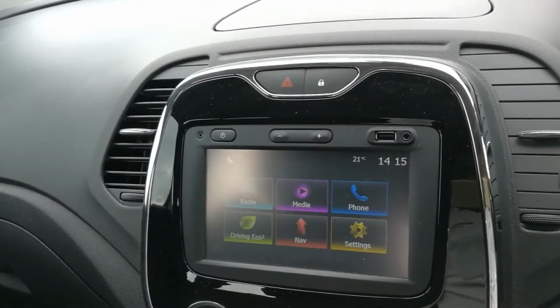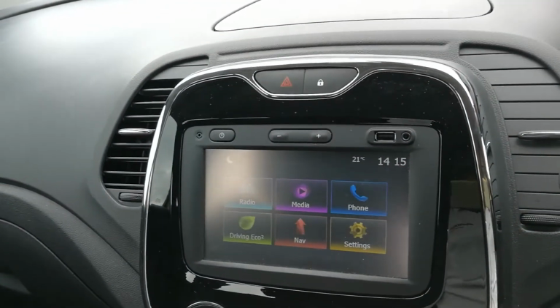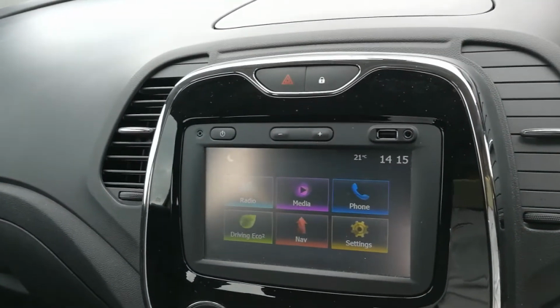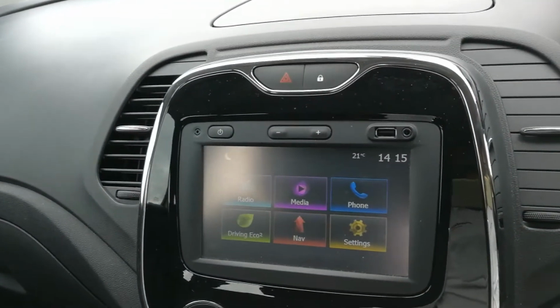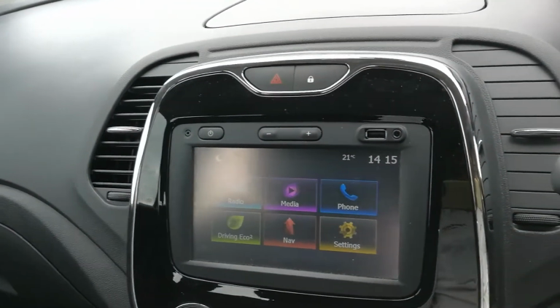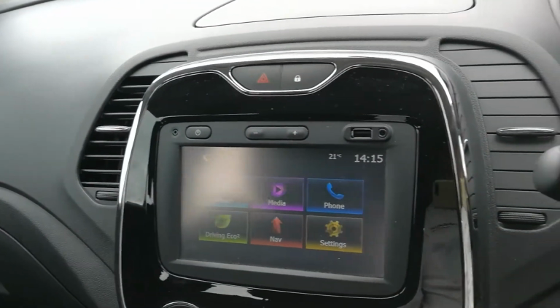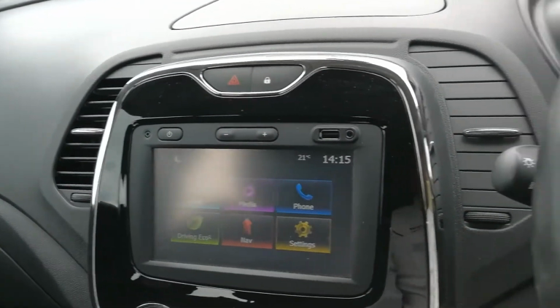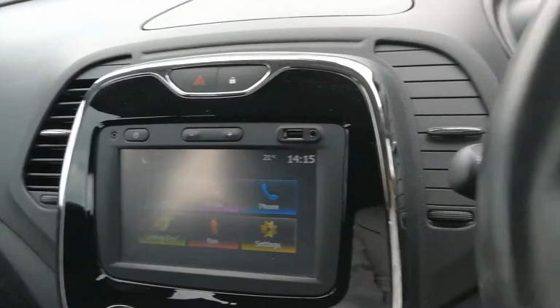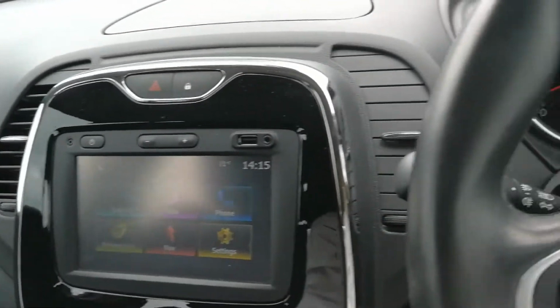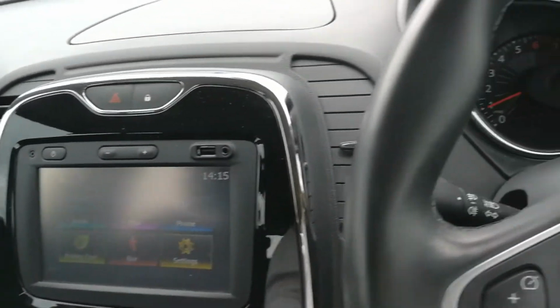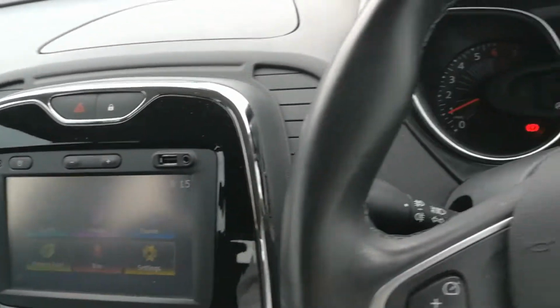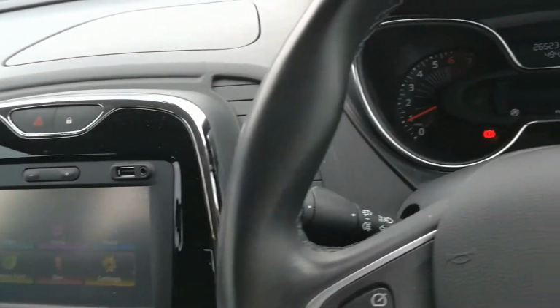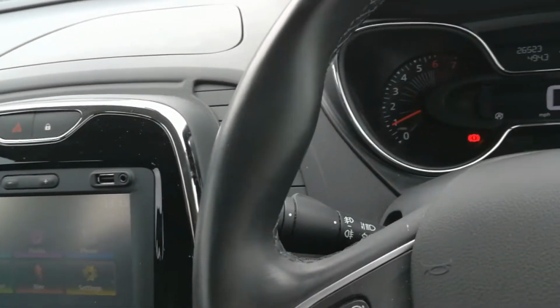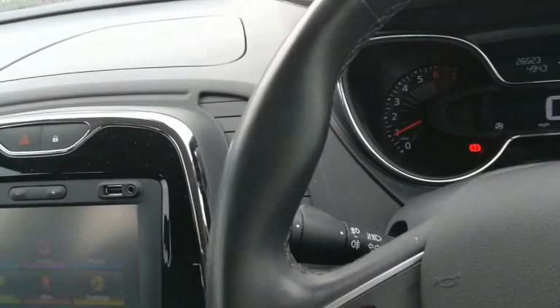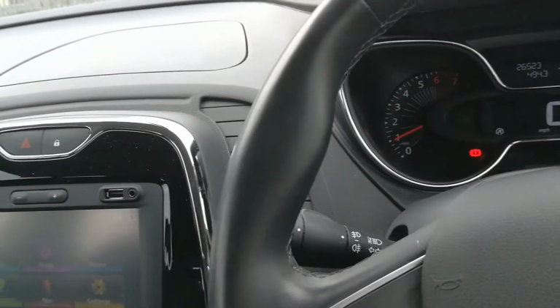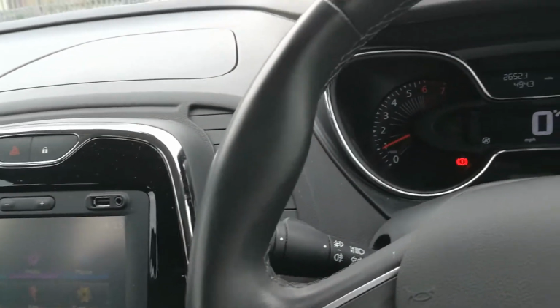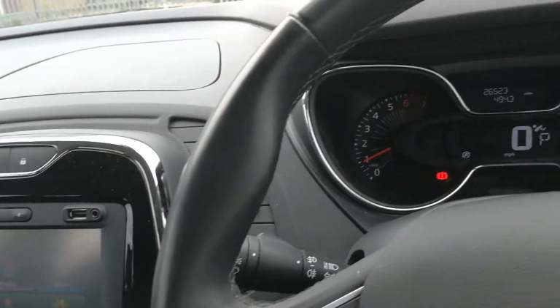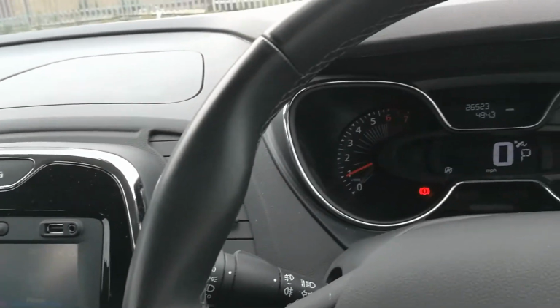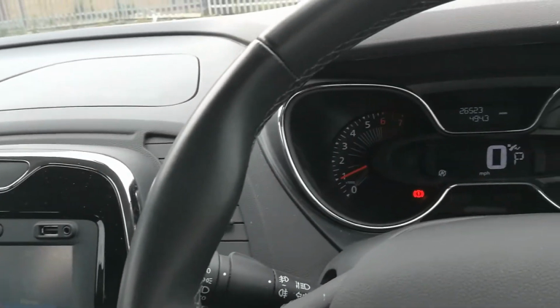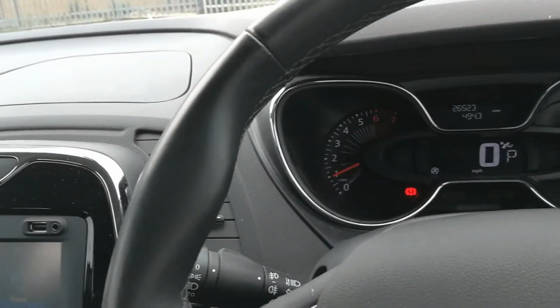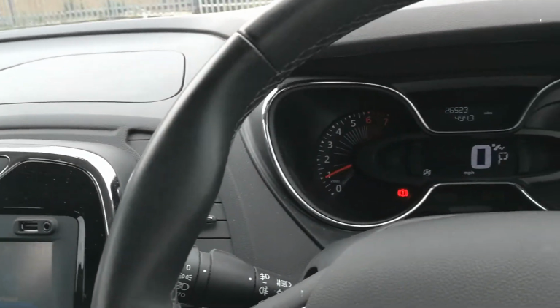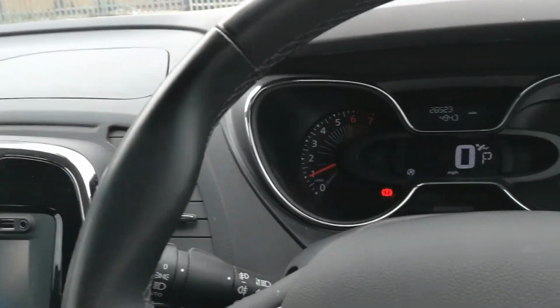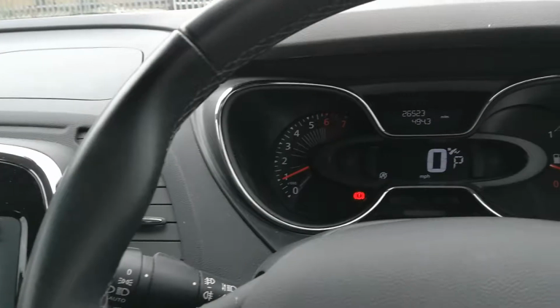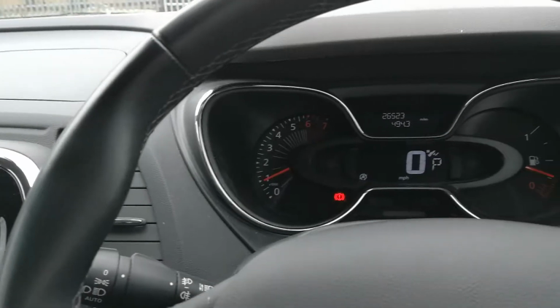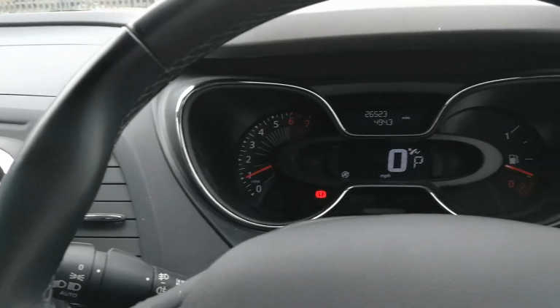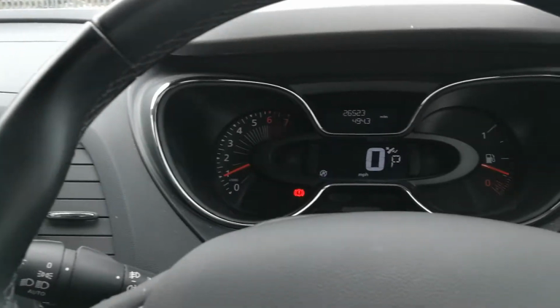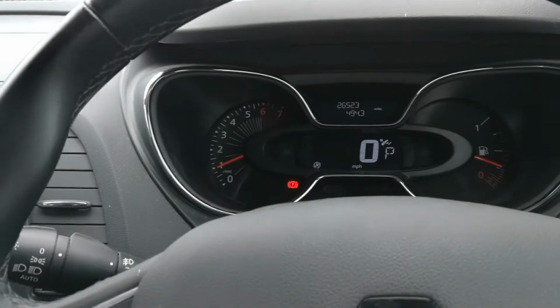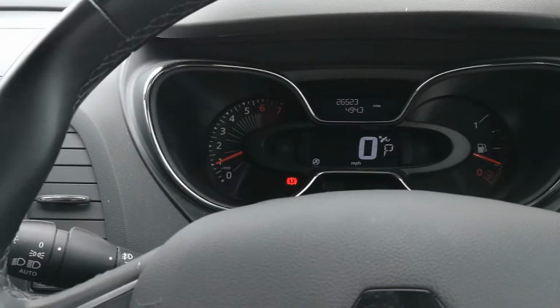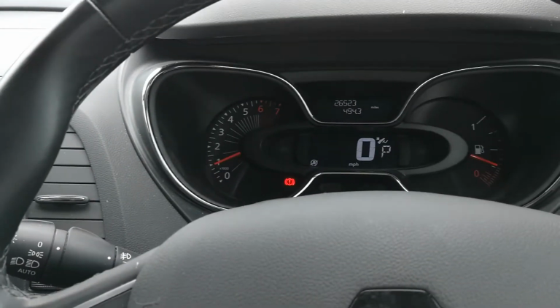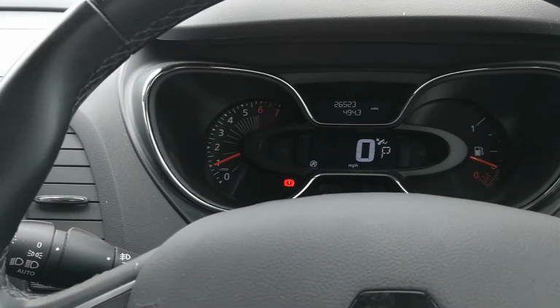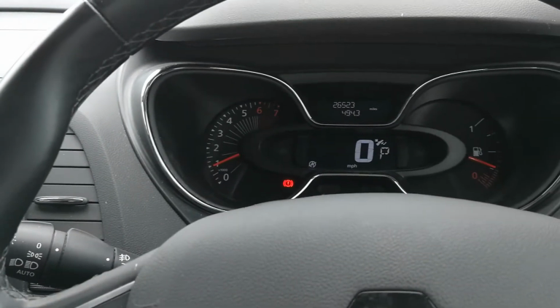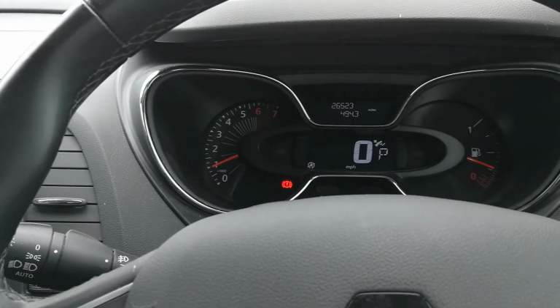It's an auto gearbox as well, and it's a key and essentially push button stop-start.